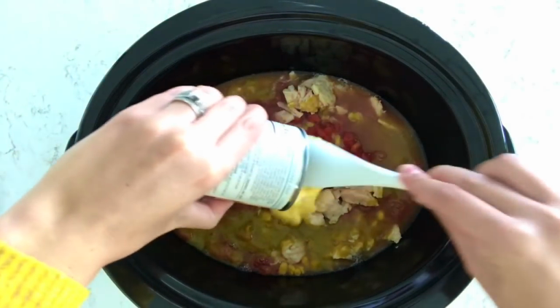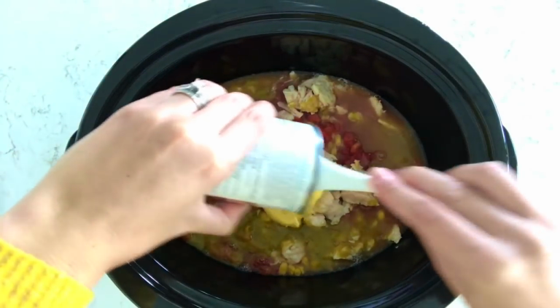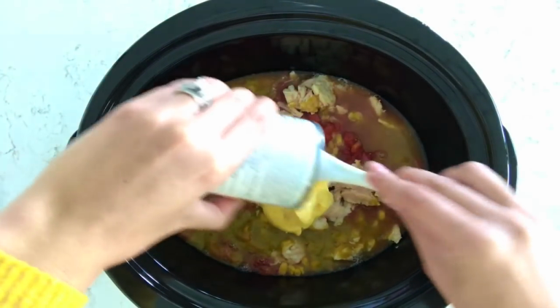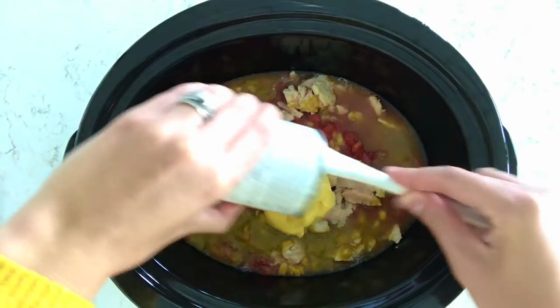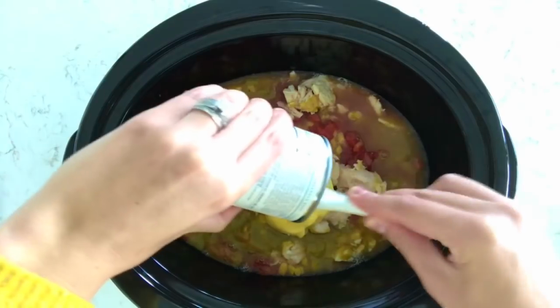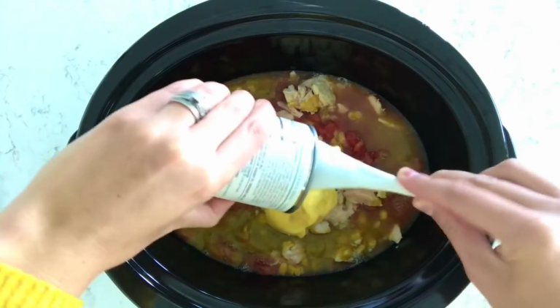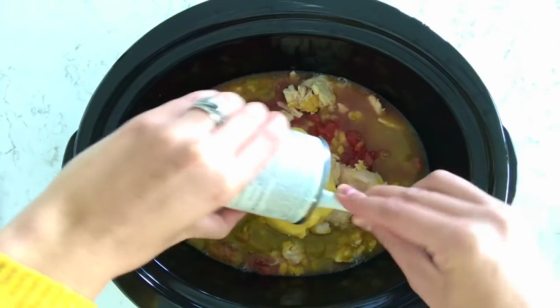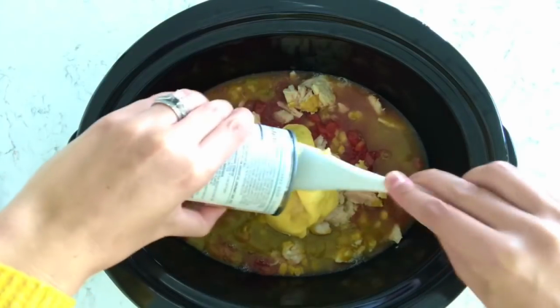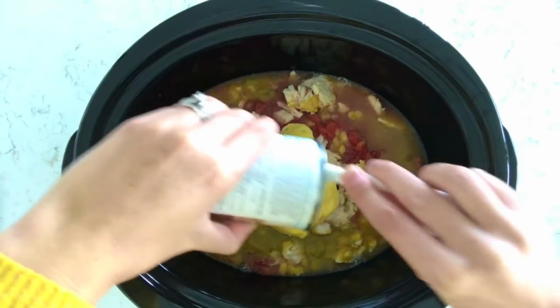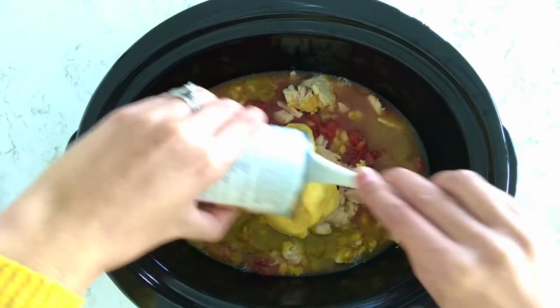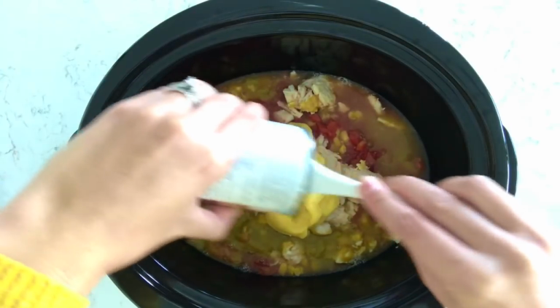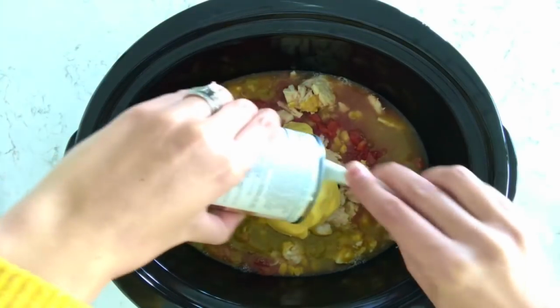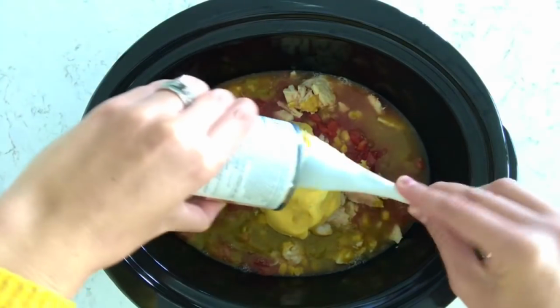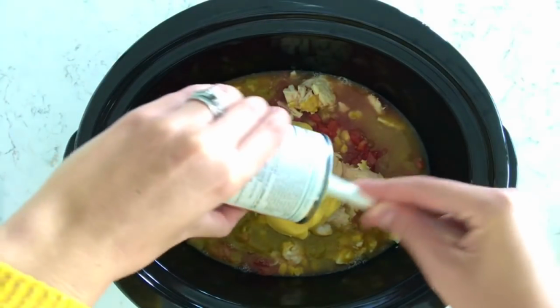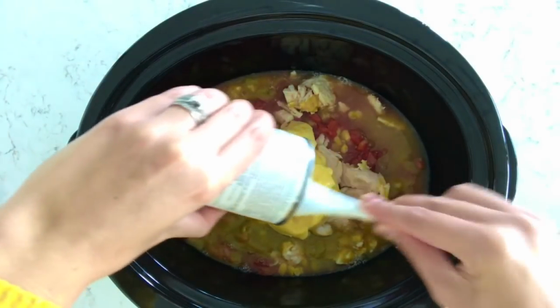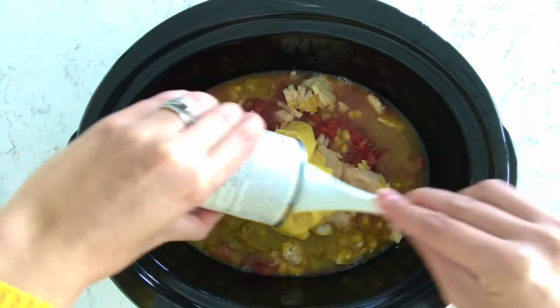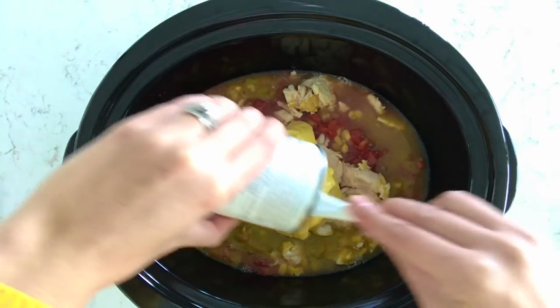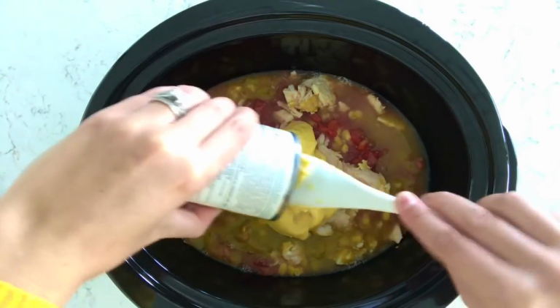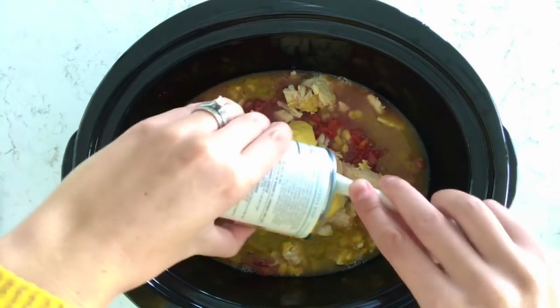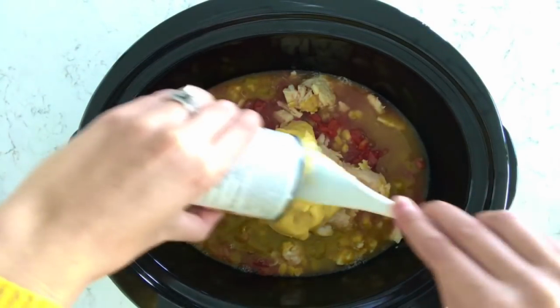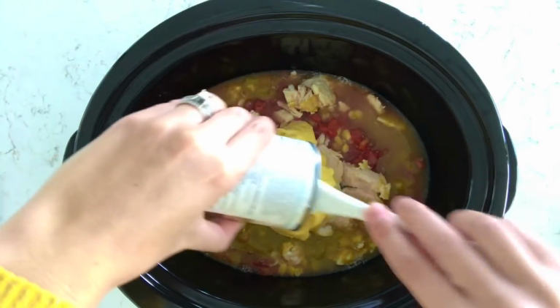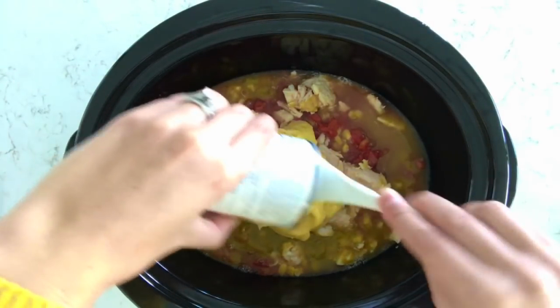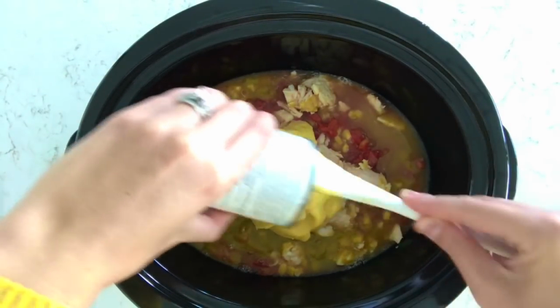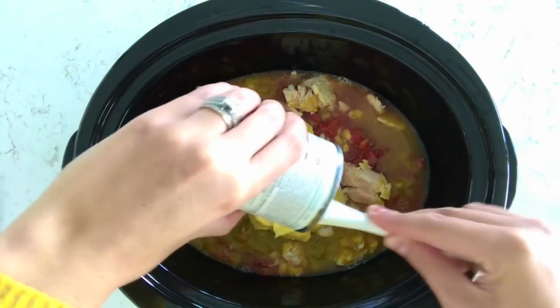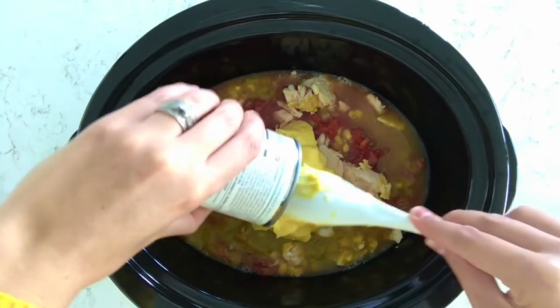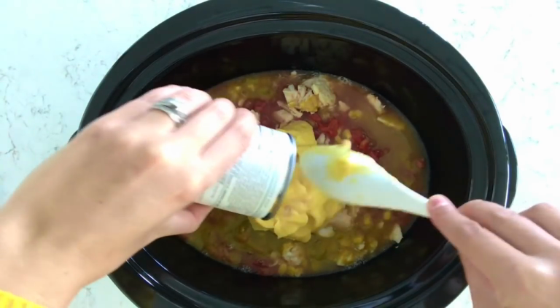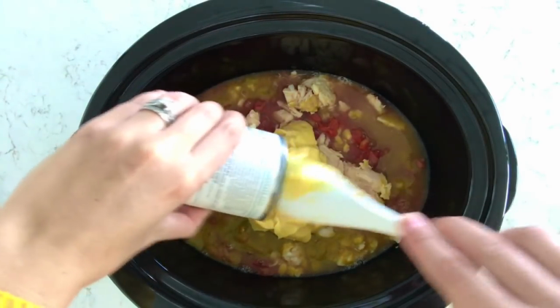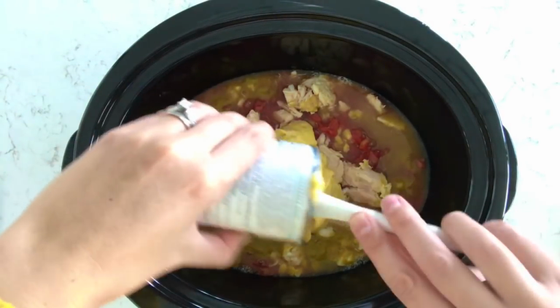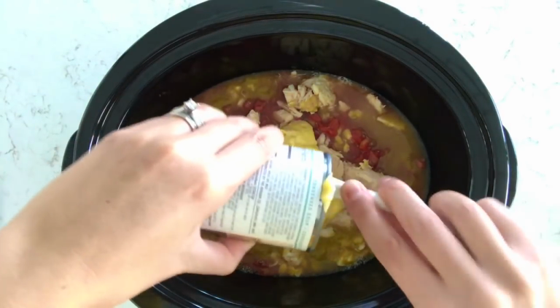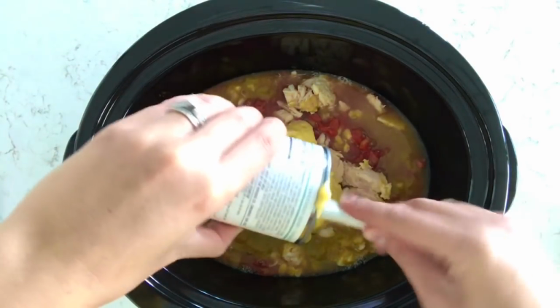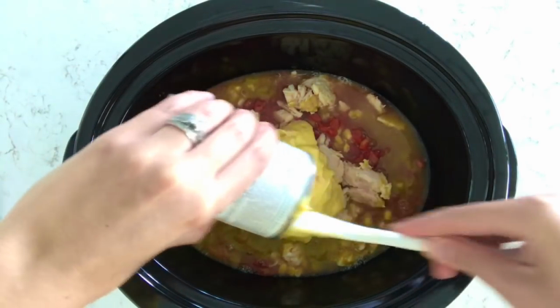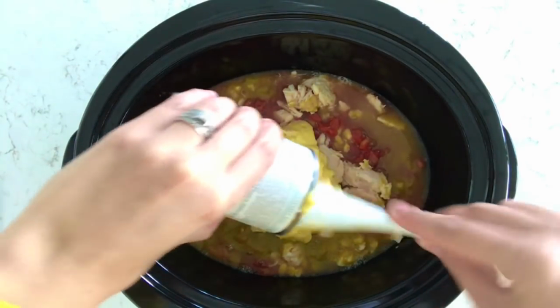You can use fat free, lower calorie, lower sodium — whatever your family prefers.